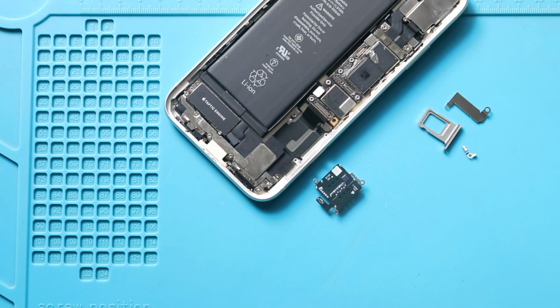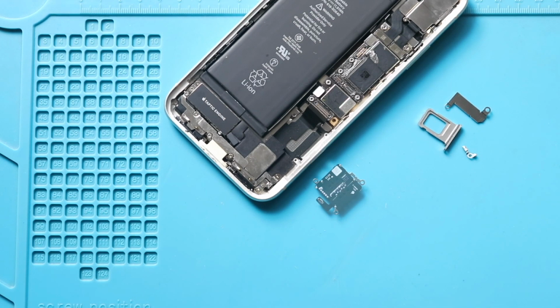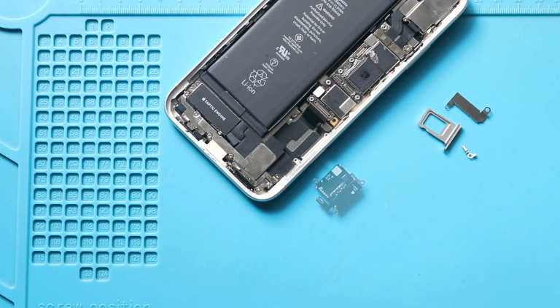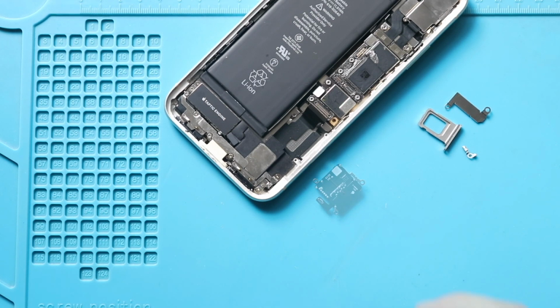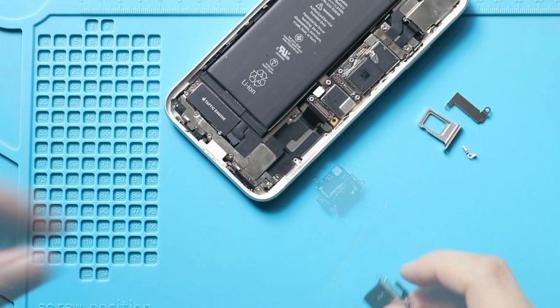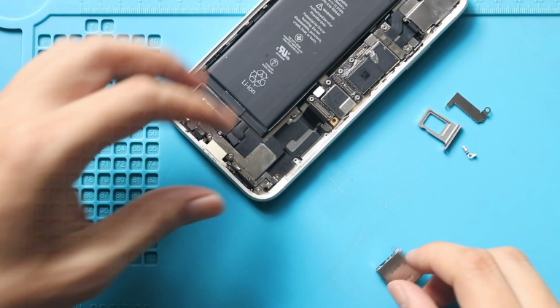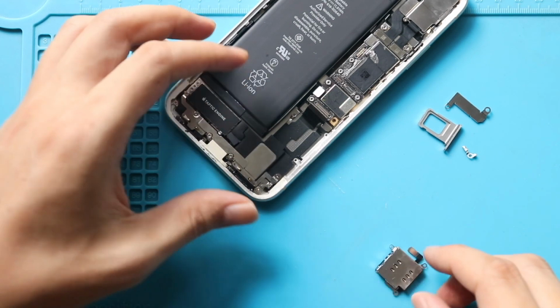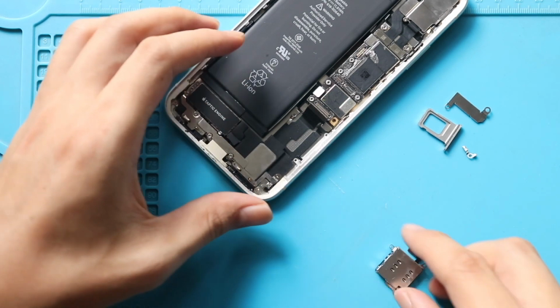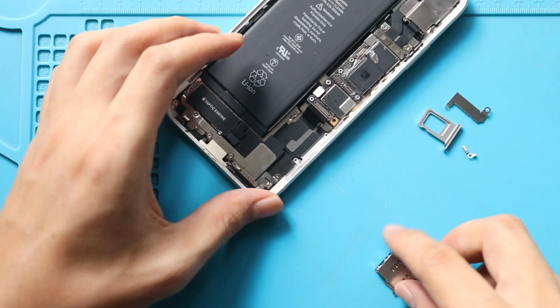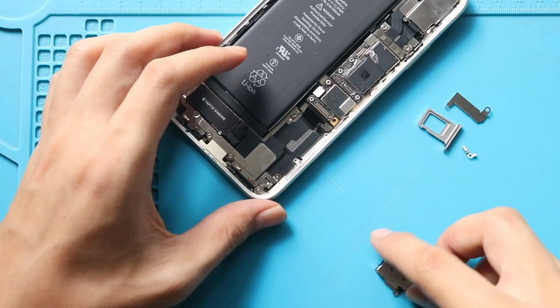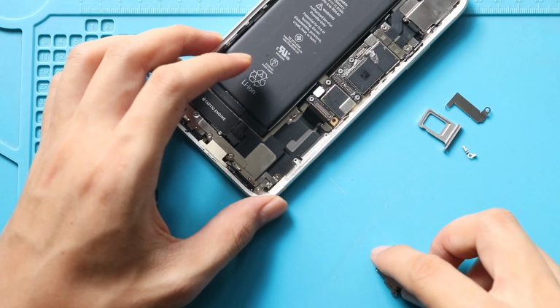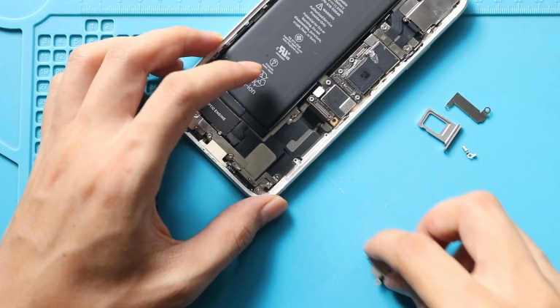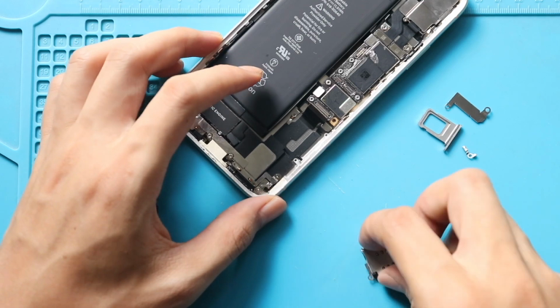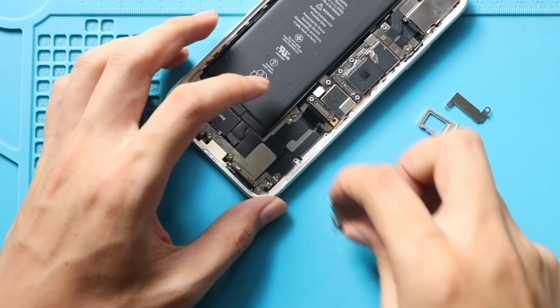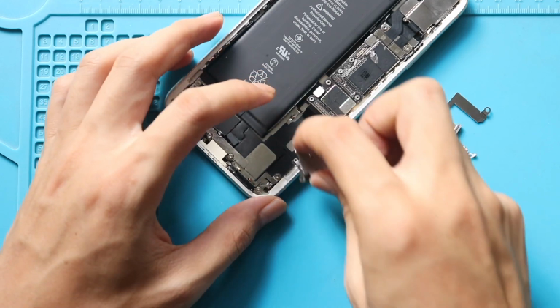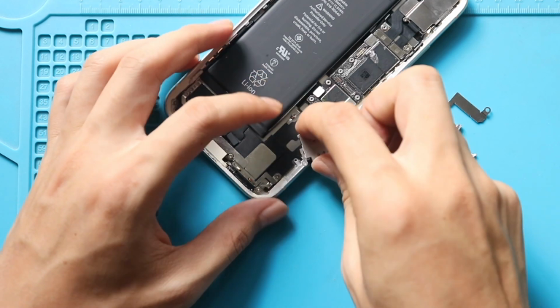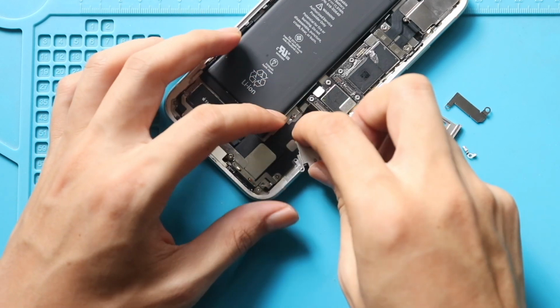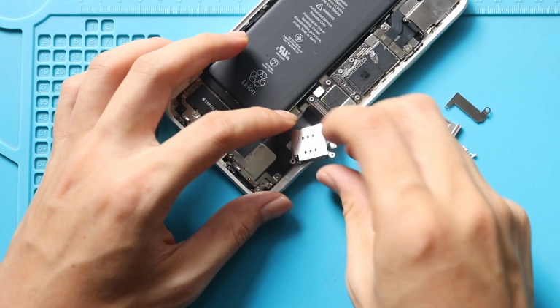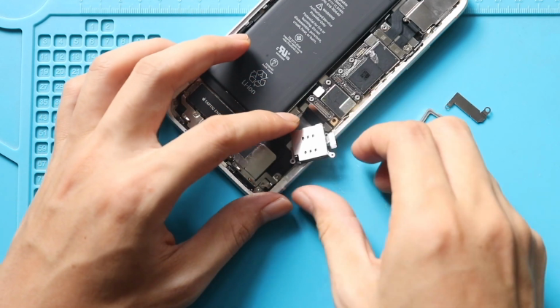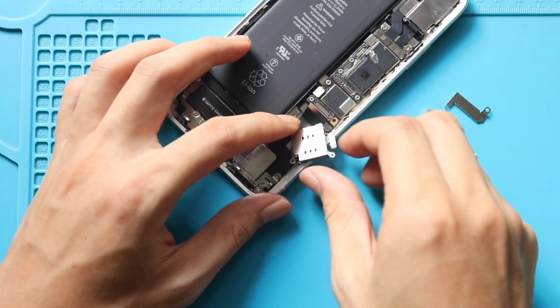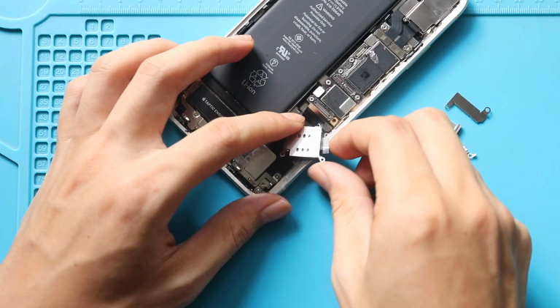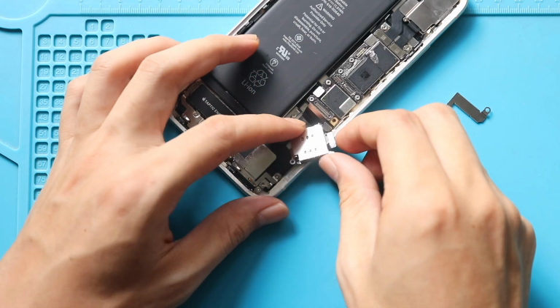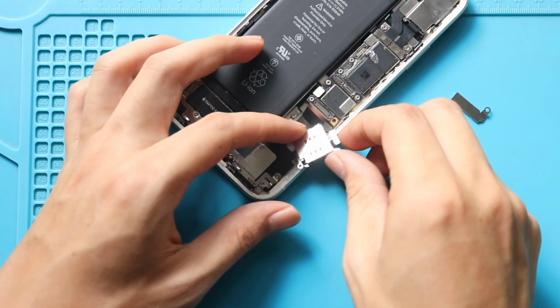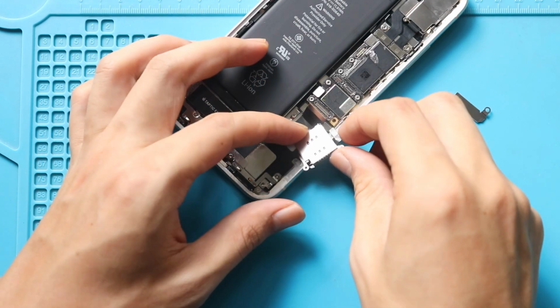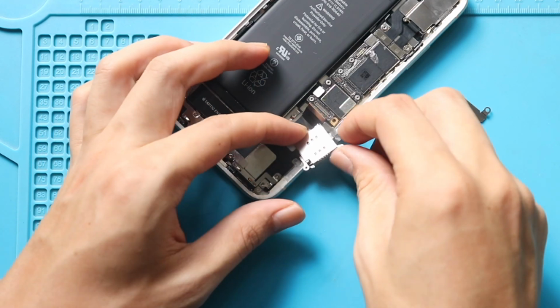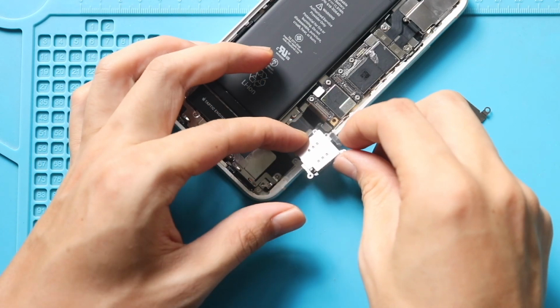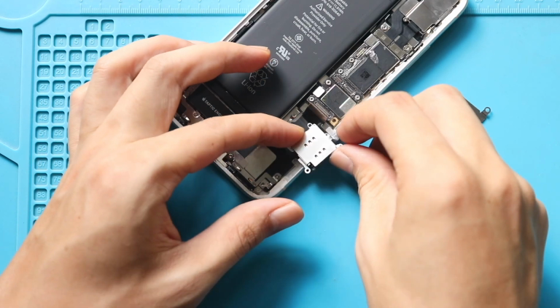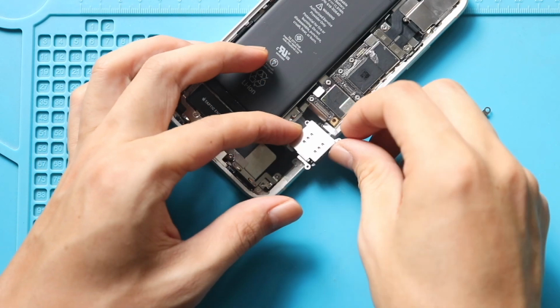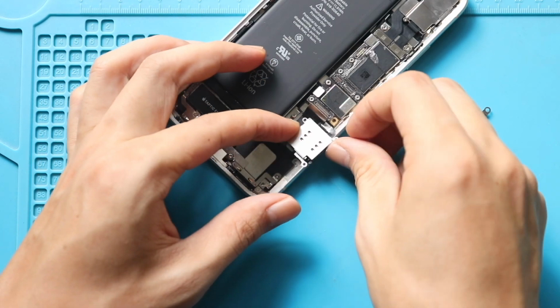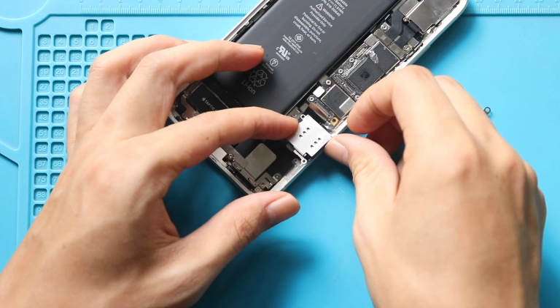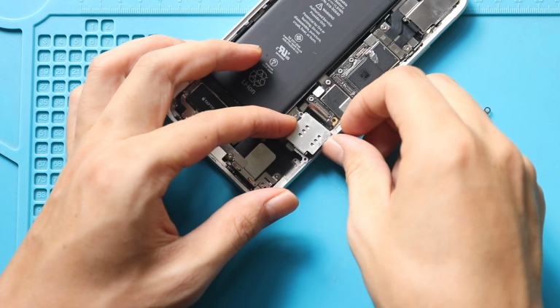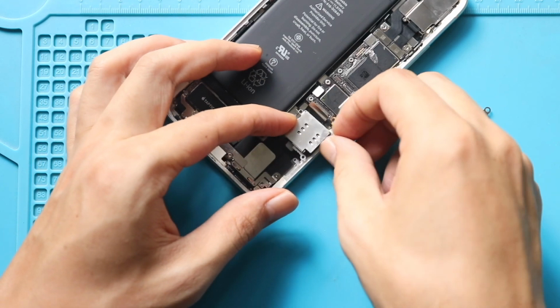Next, place the new SIM reader in the body. Then add two screws and the bracket.